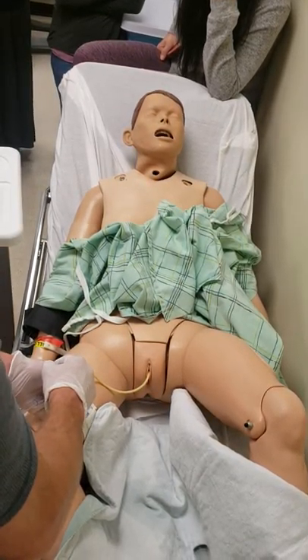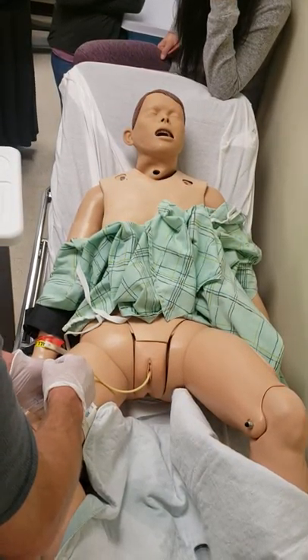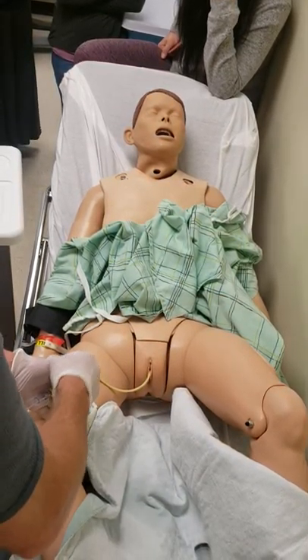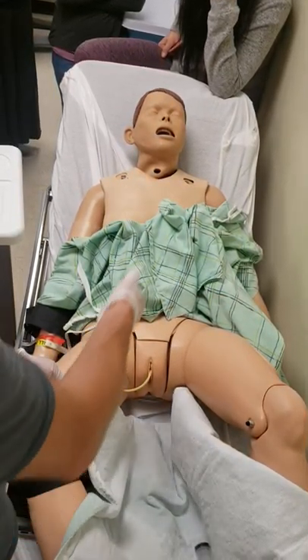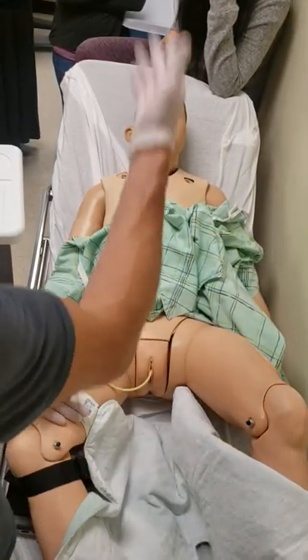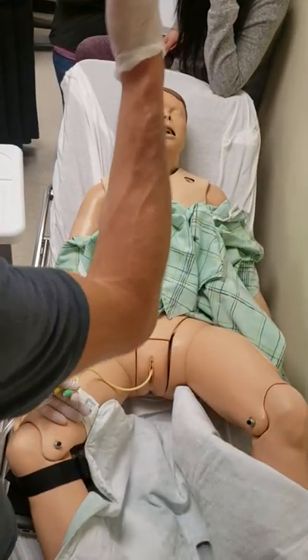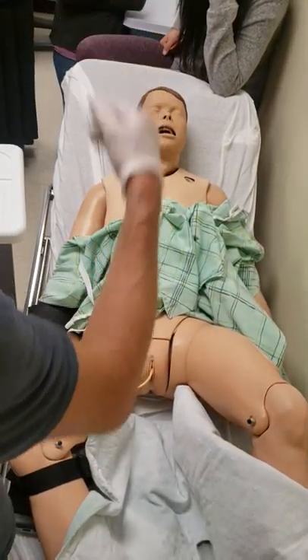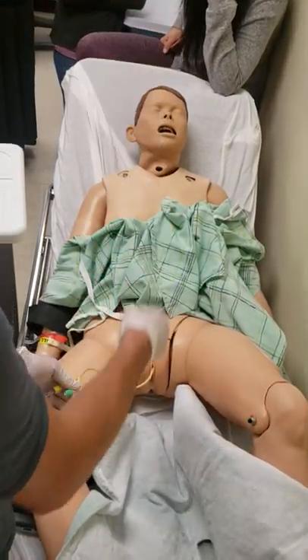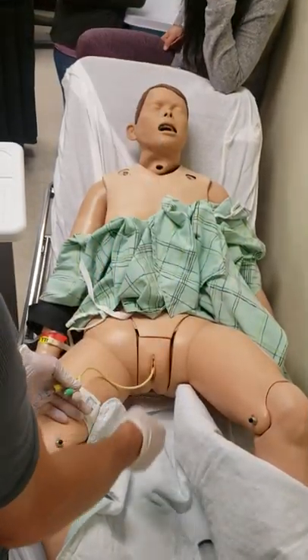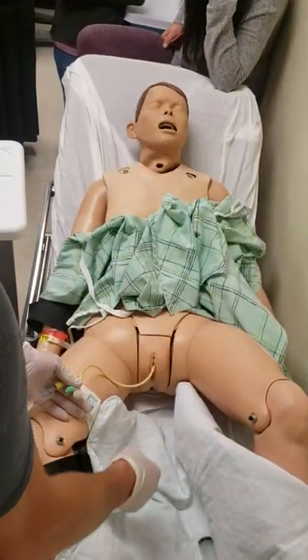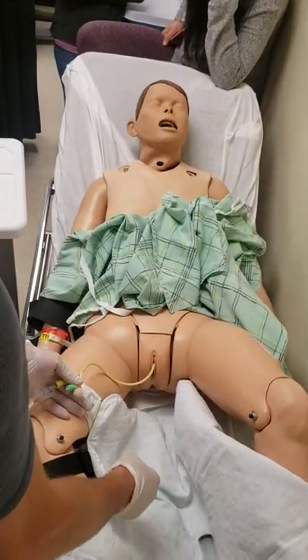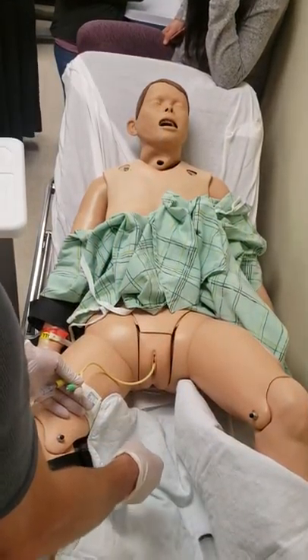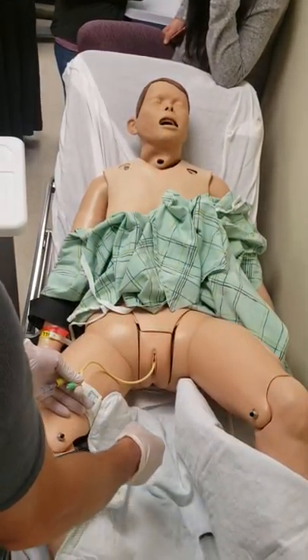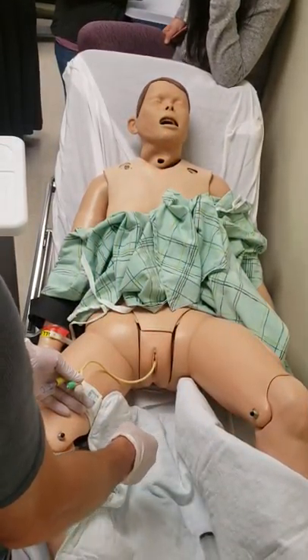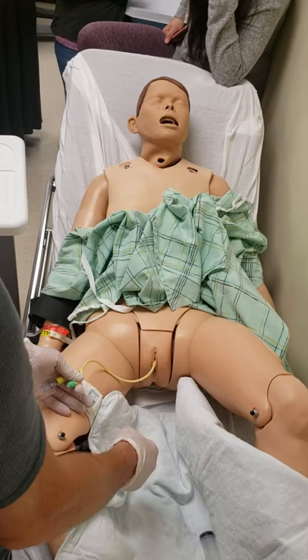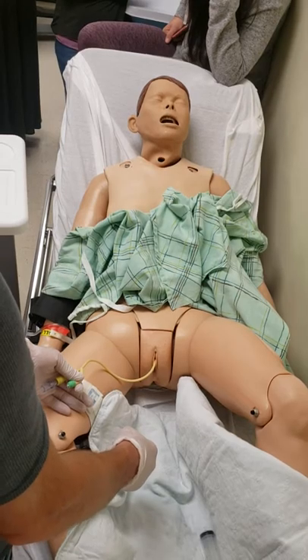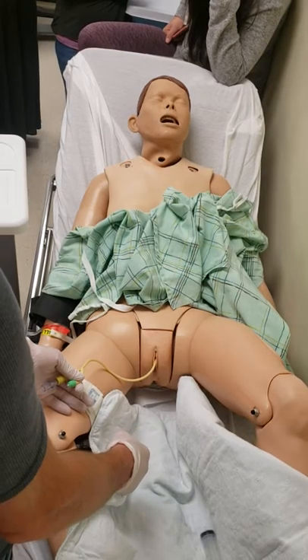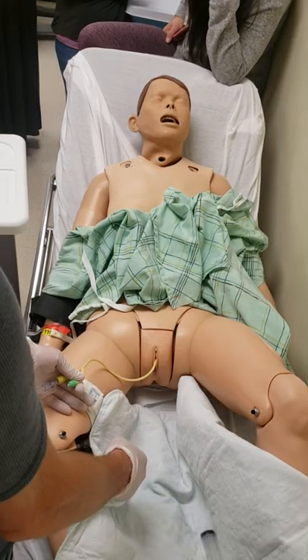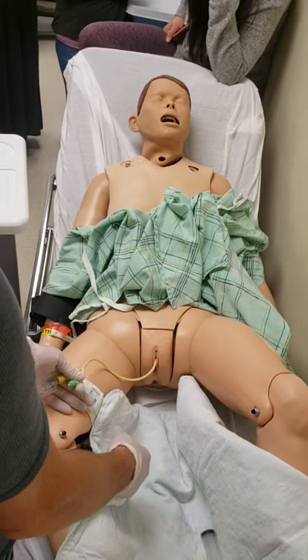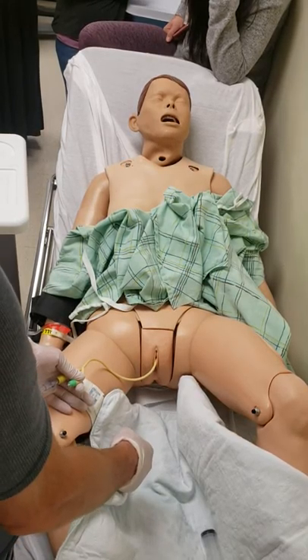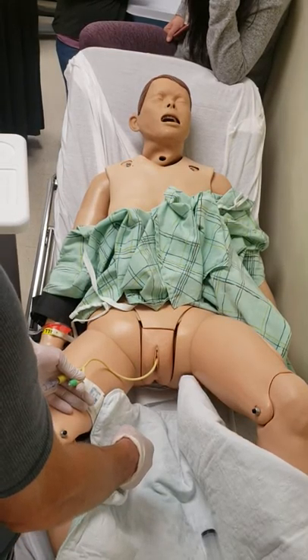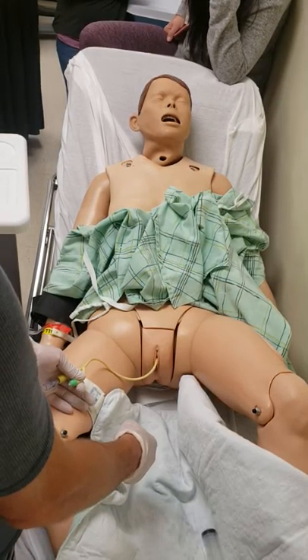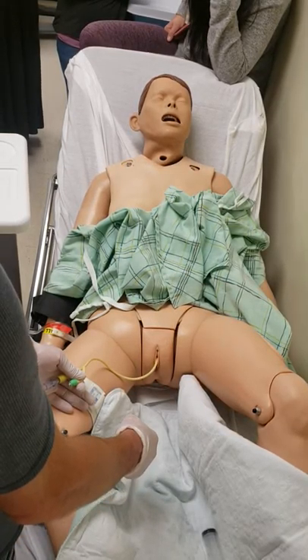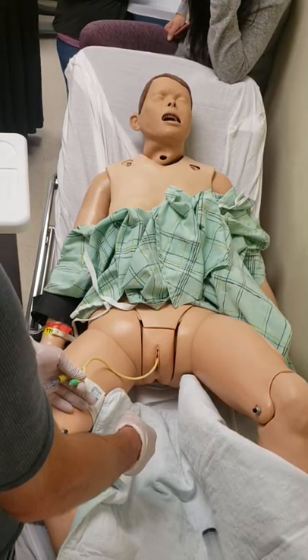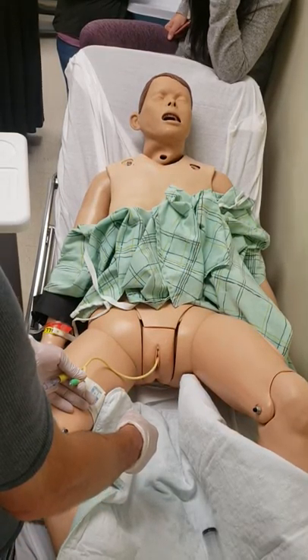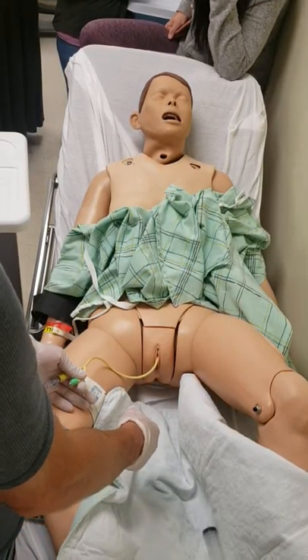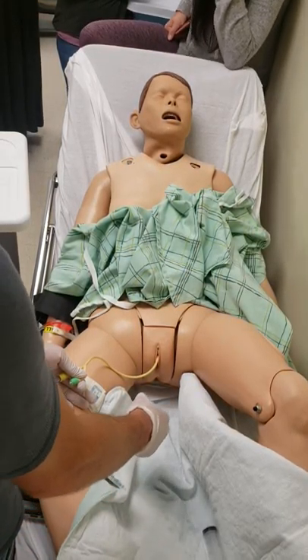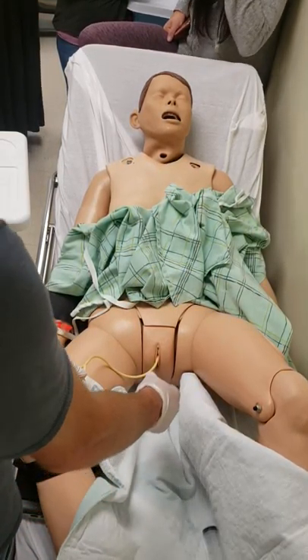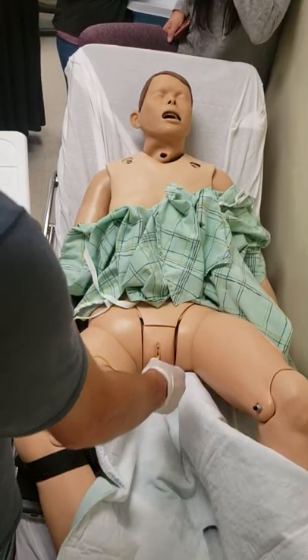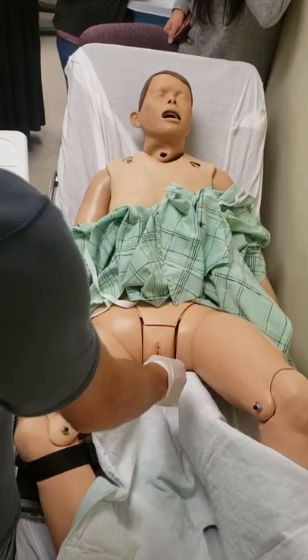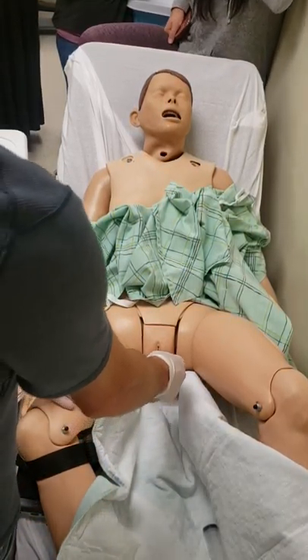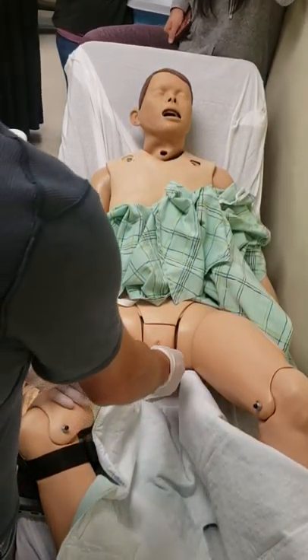Okay, two deep breaths on the second. We're going to pull out — it'll be out within a second. Two deep breaths. Blow. Deep this time, really deep. And blow.